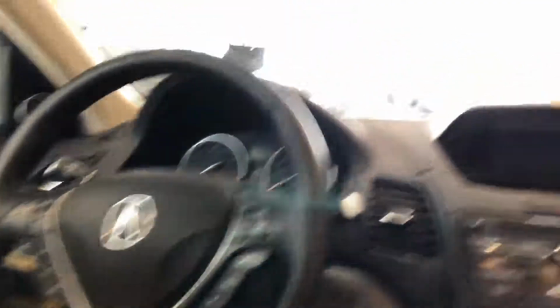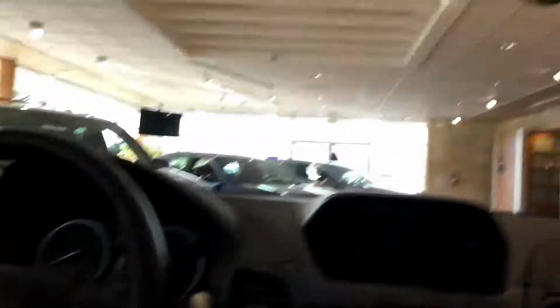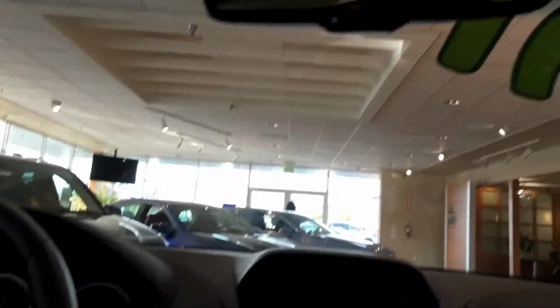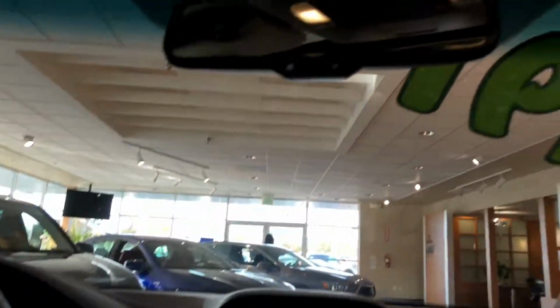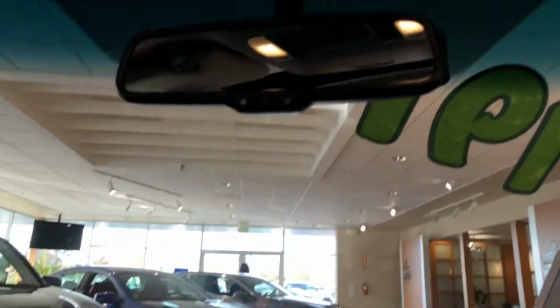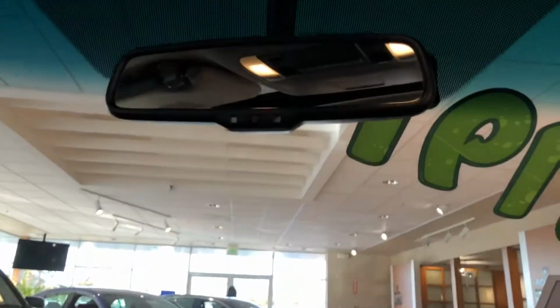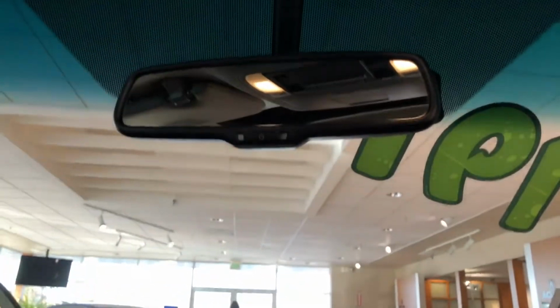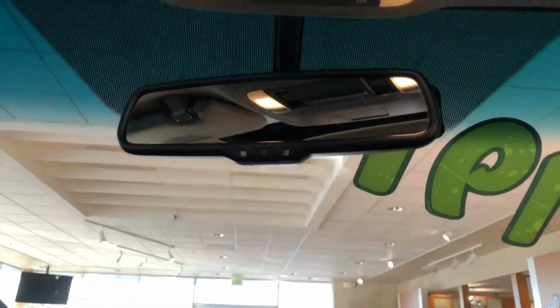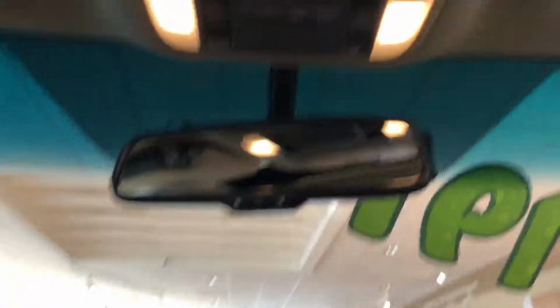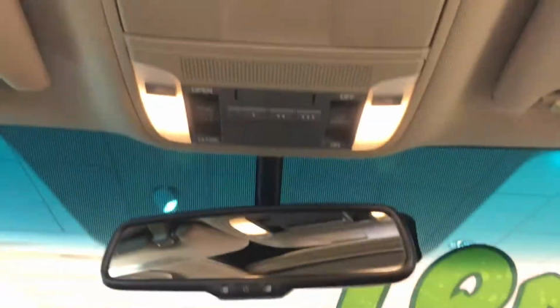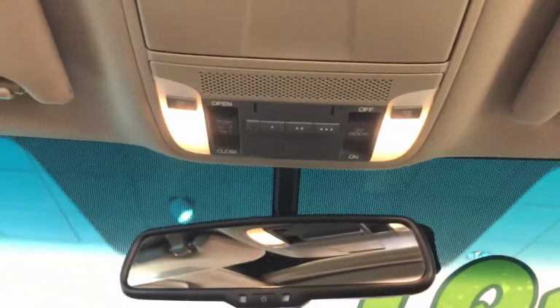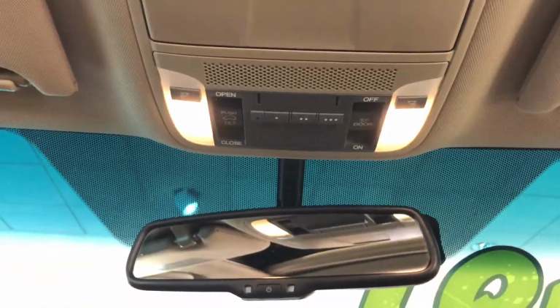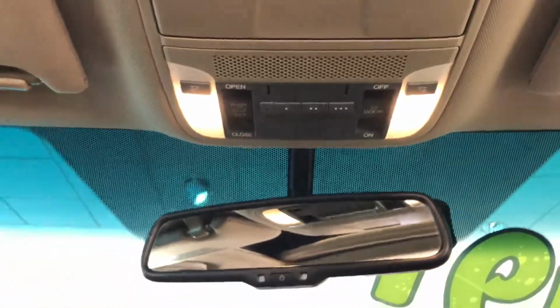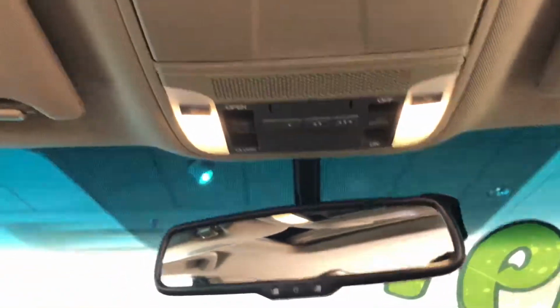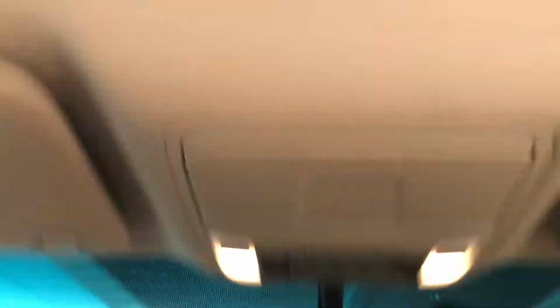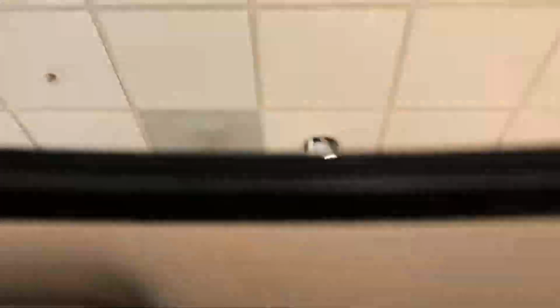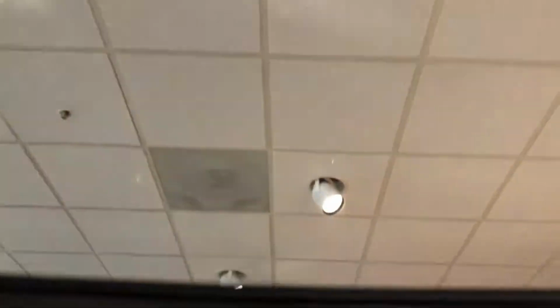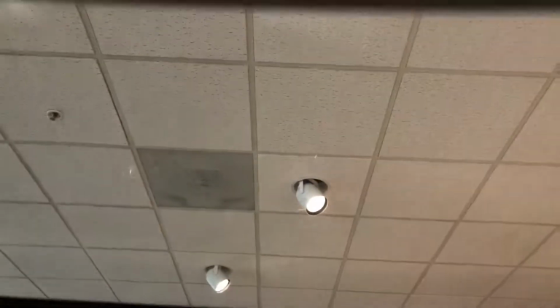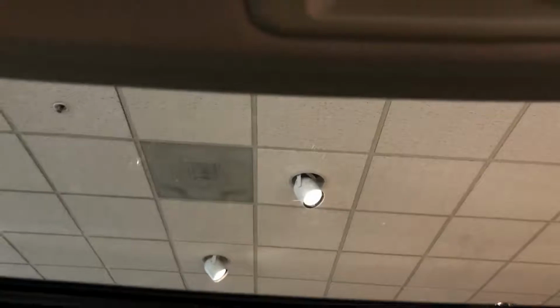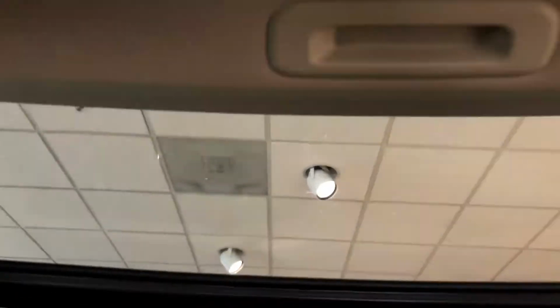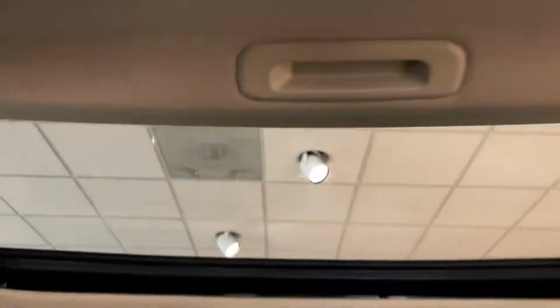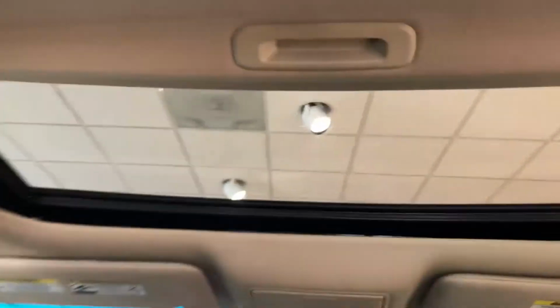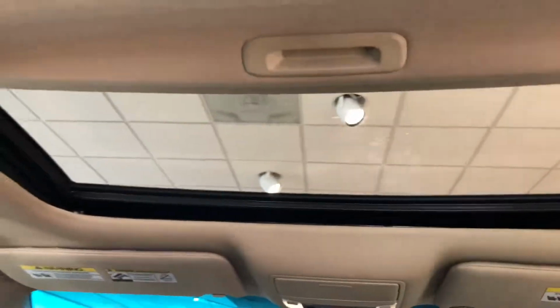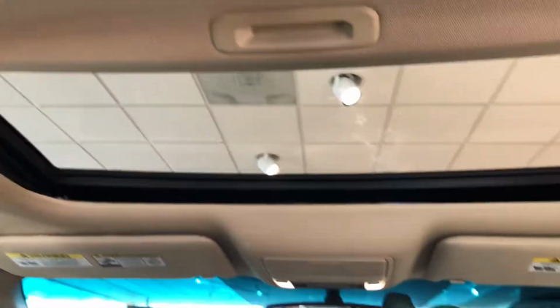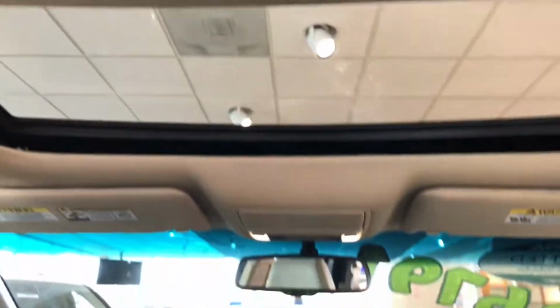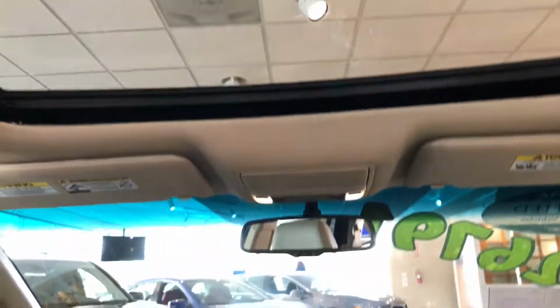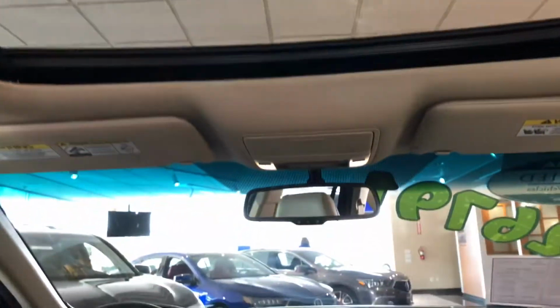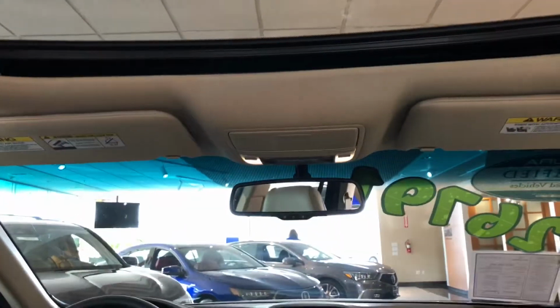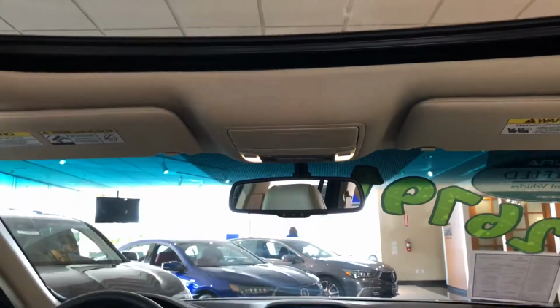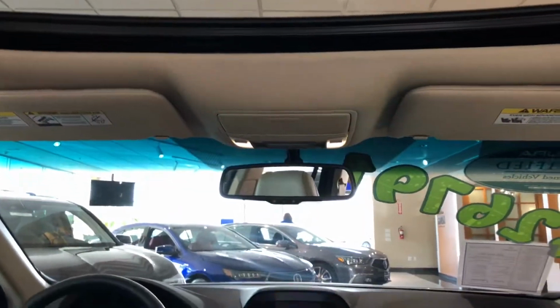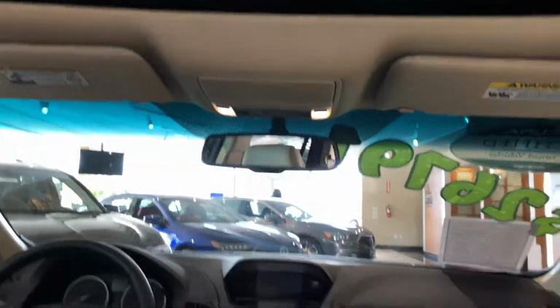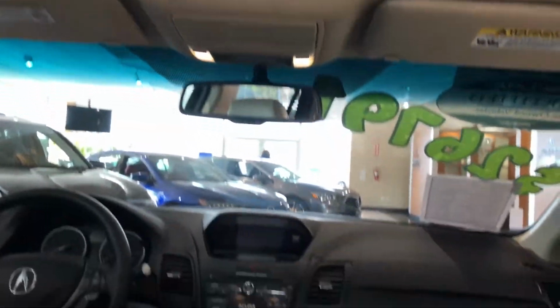You have an automatic dimming rearview mirror, HomeLink, and you do have a sunroof — which is my ultimate favorite feature in any car.